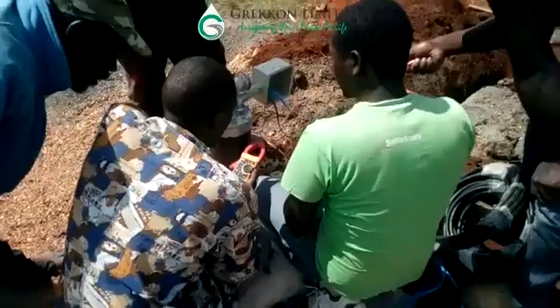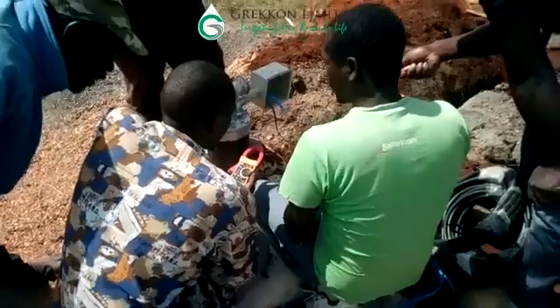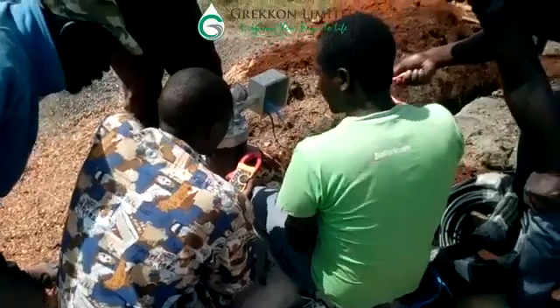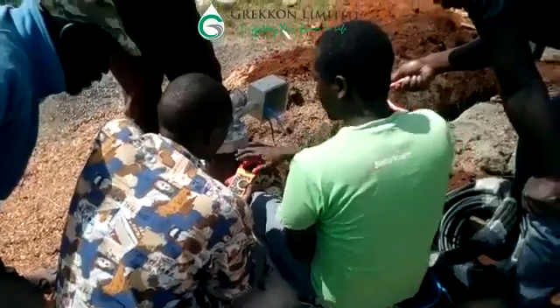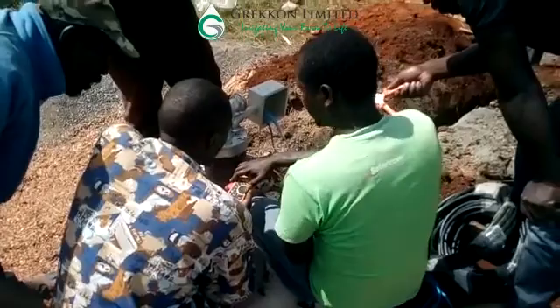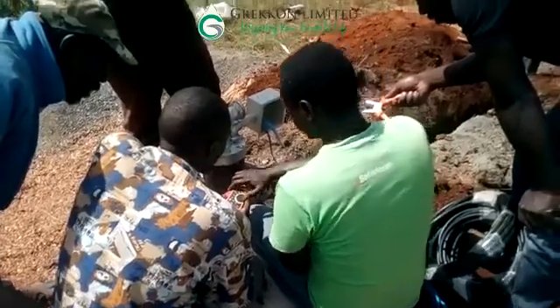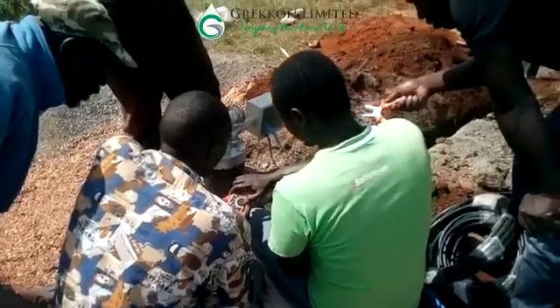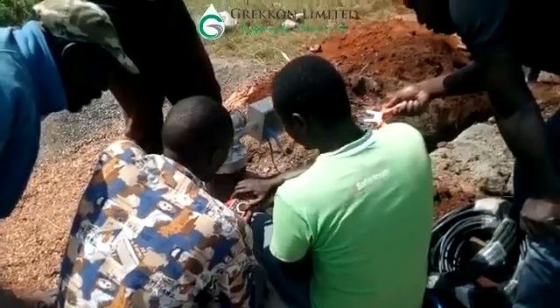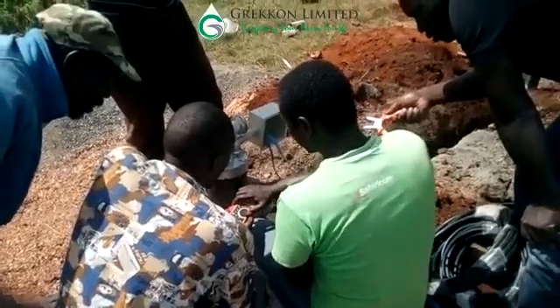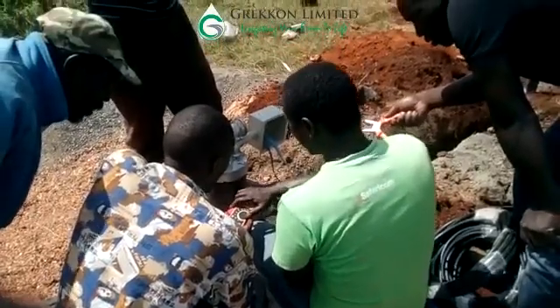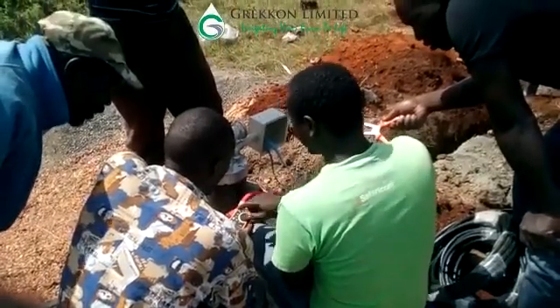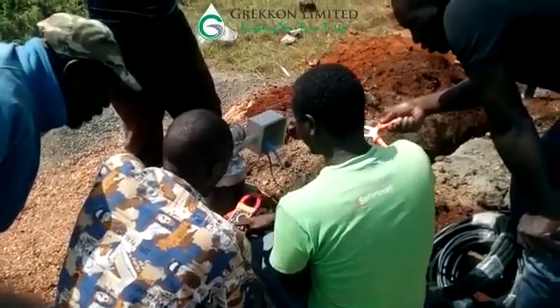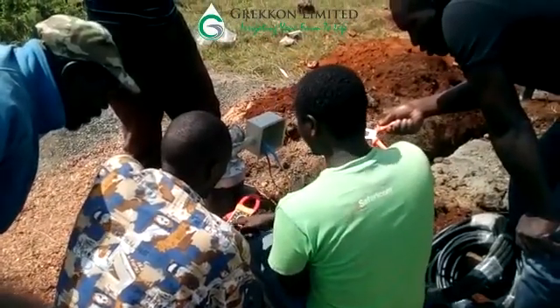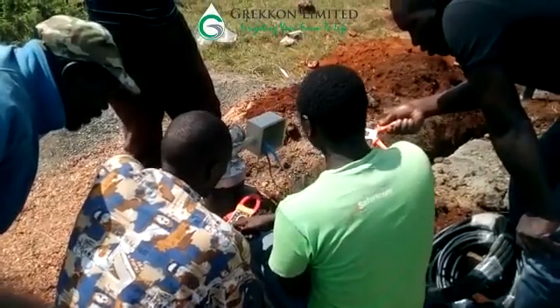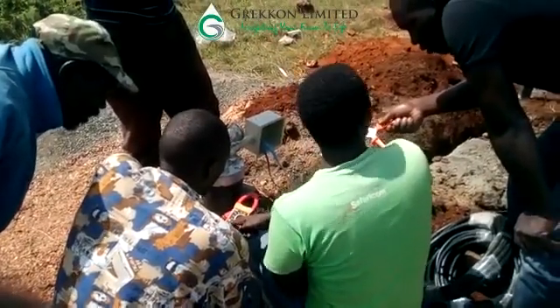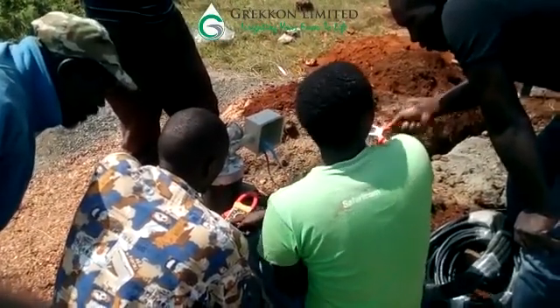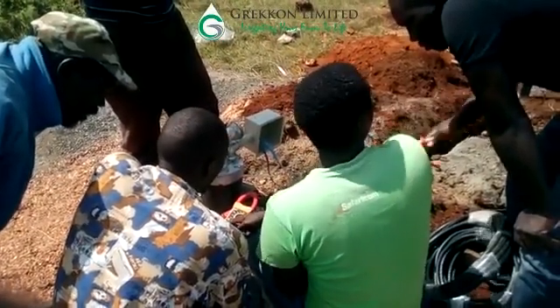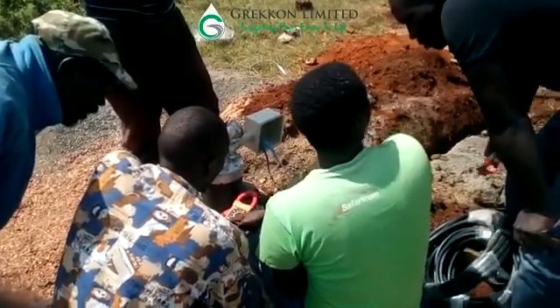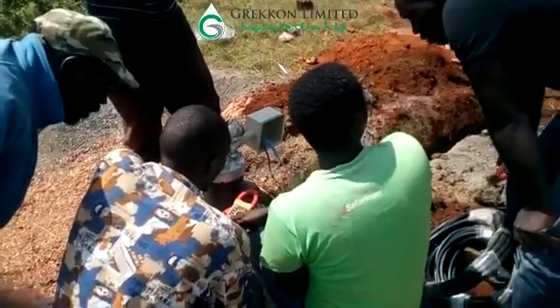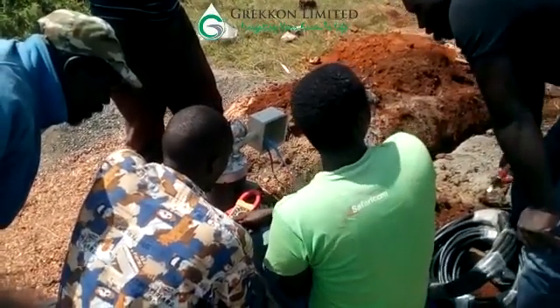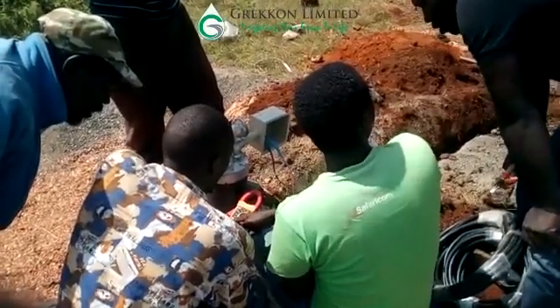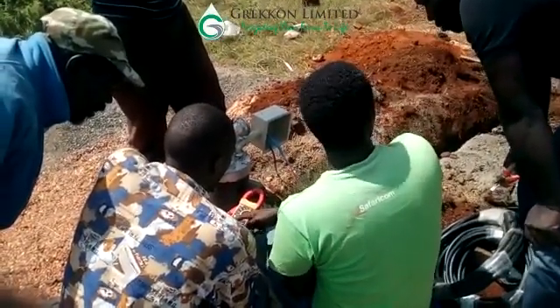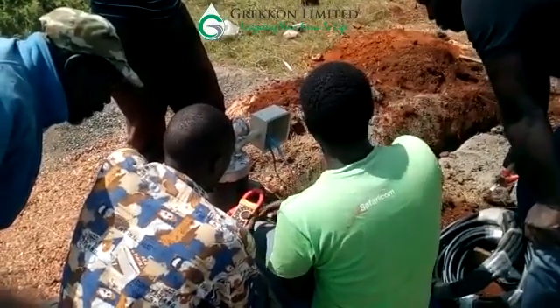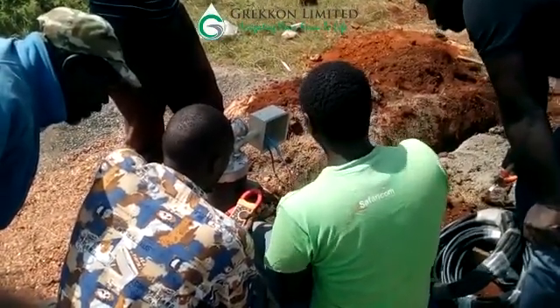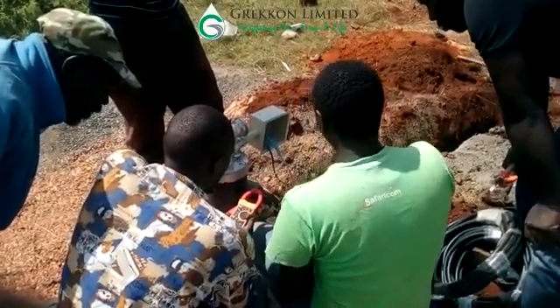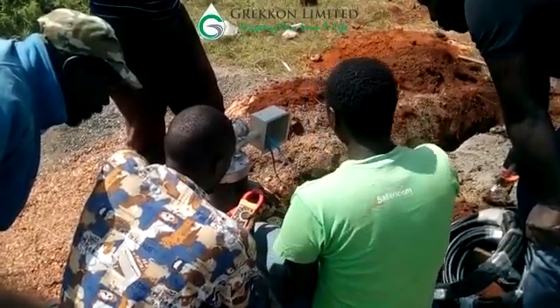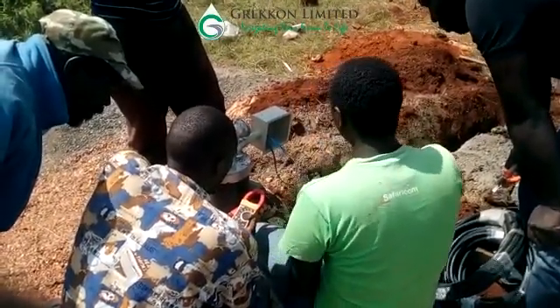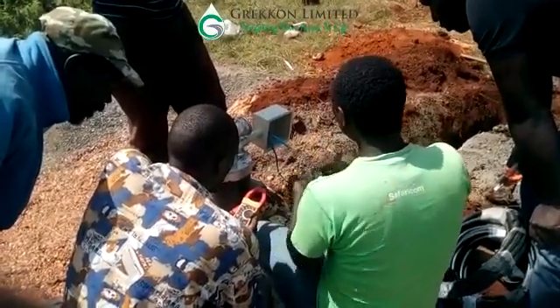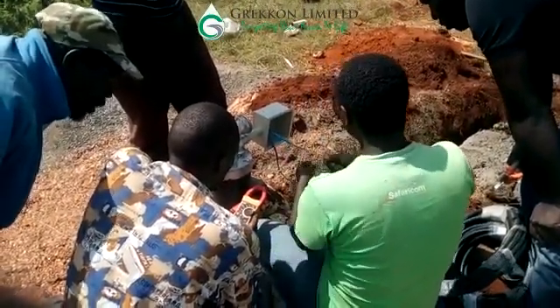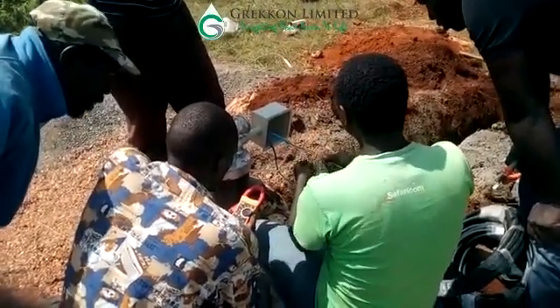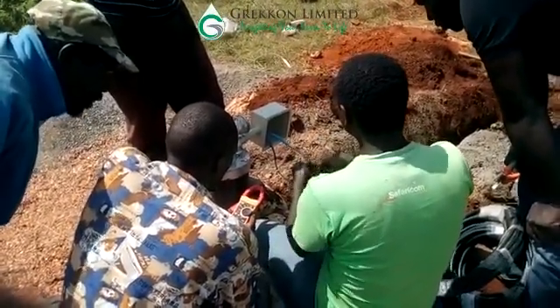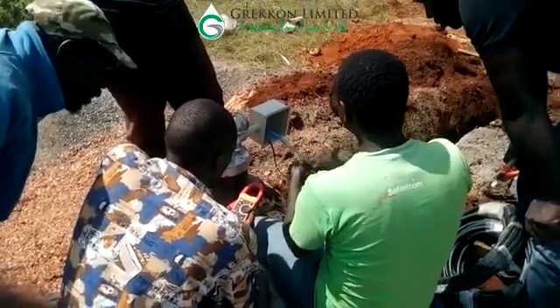Next we have the electrical team connecting the cables from the submersible pump to the solar panels.